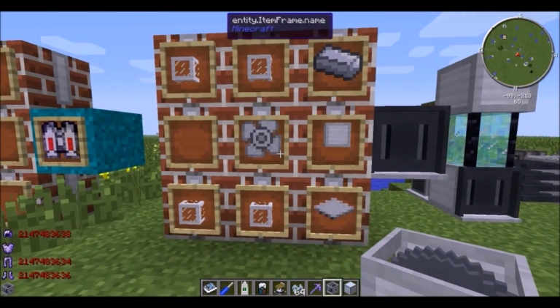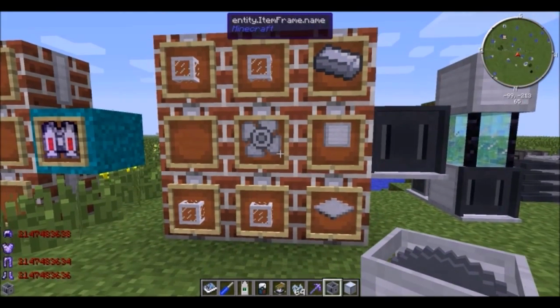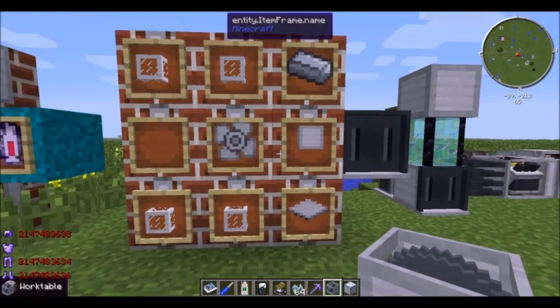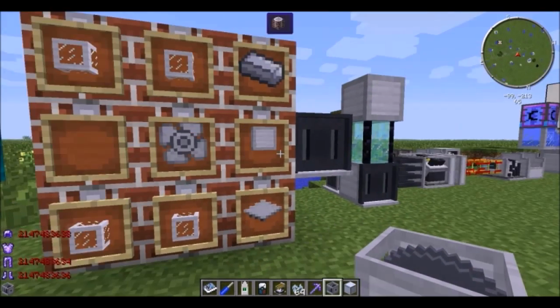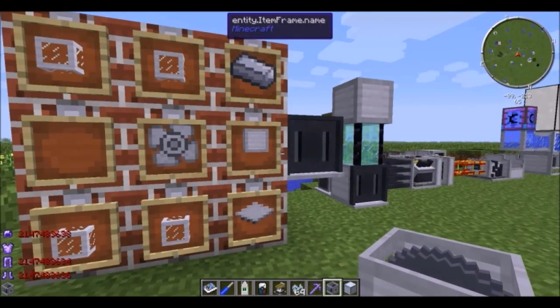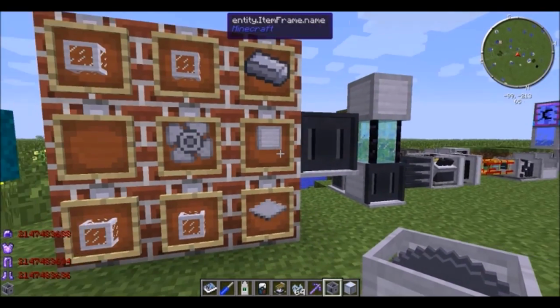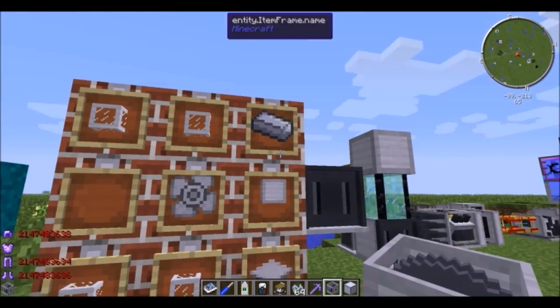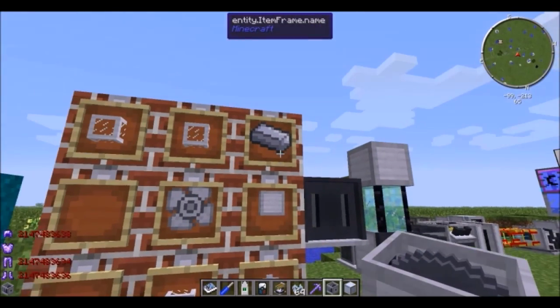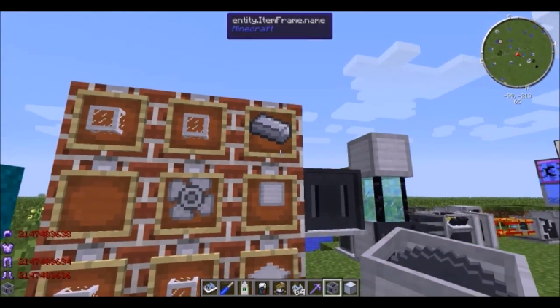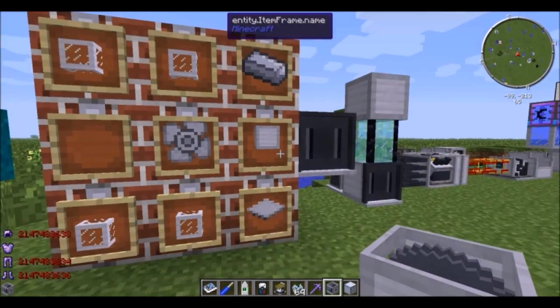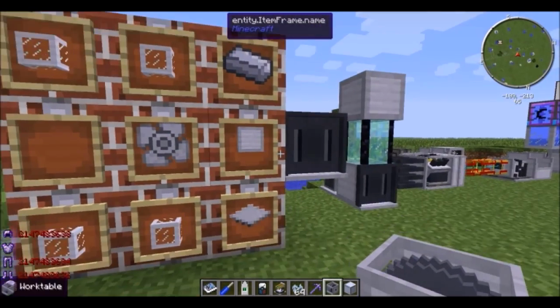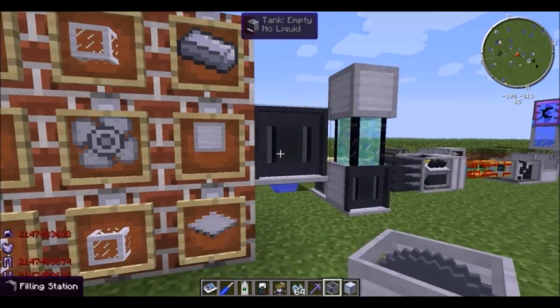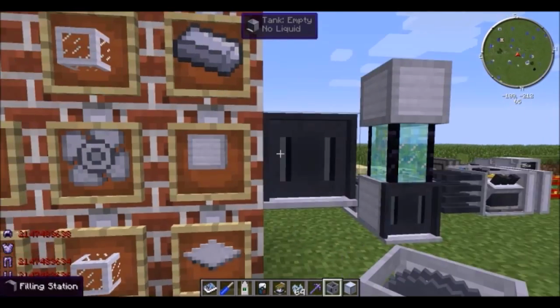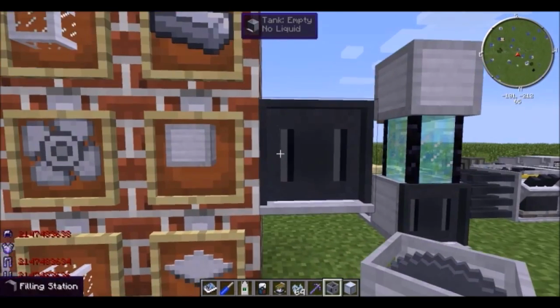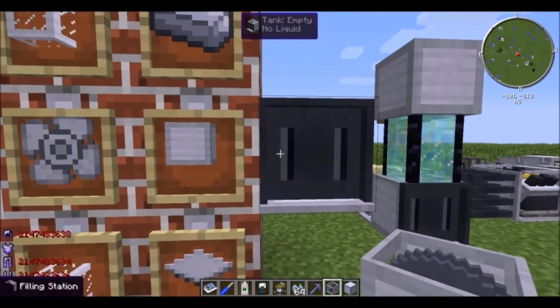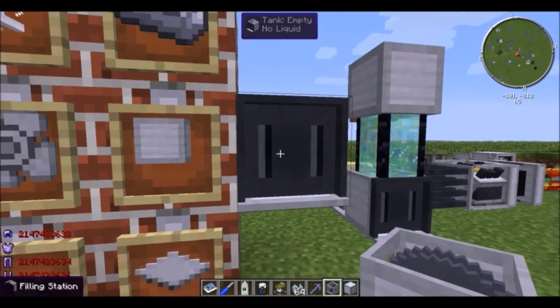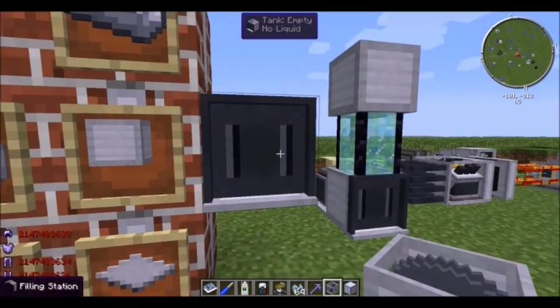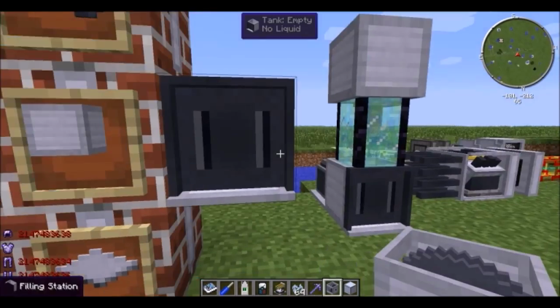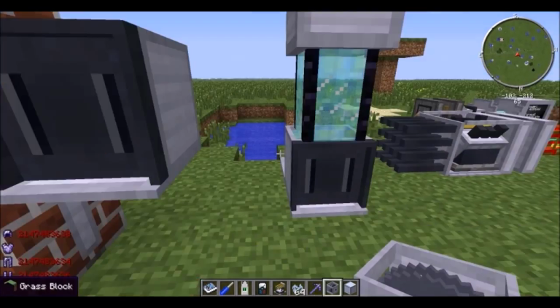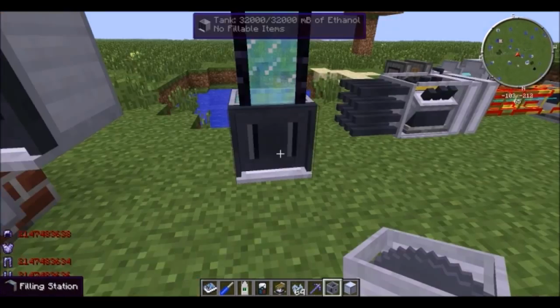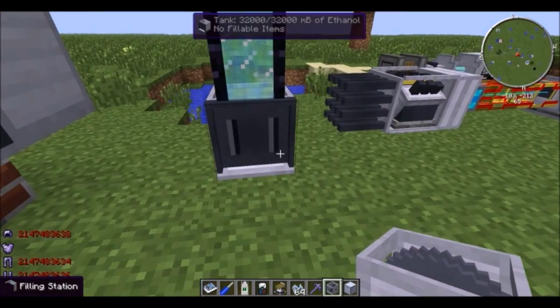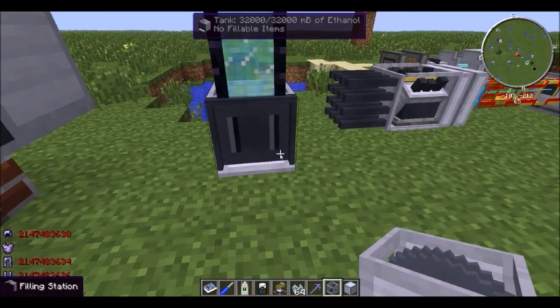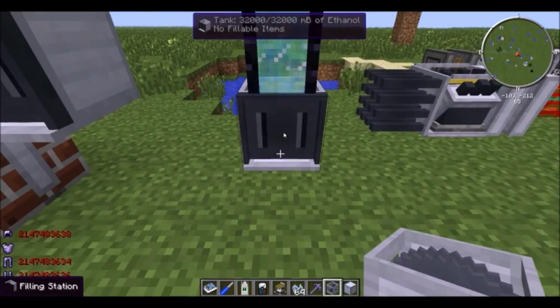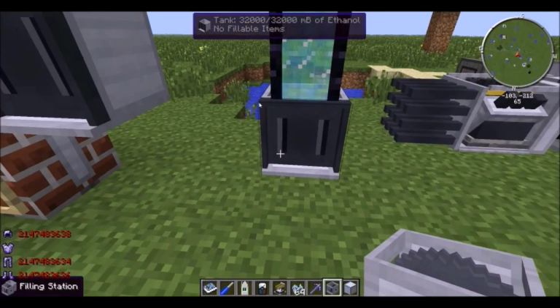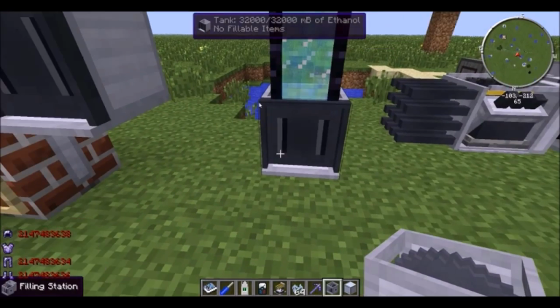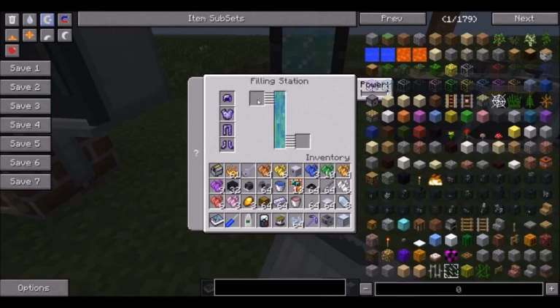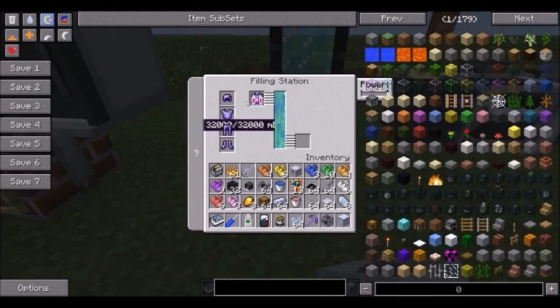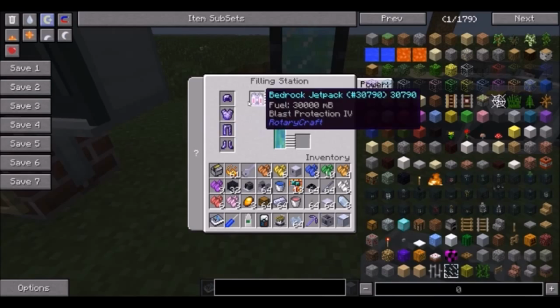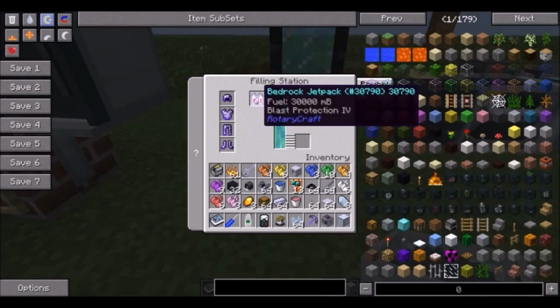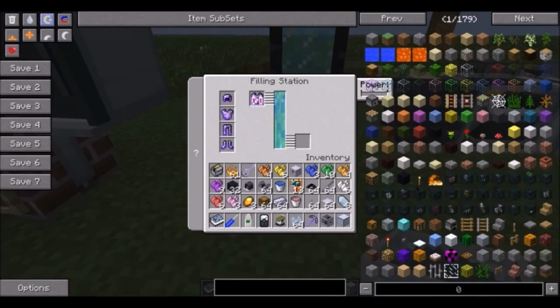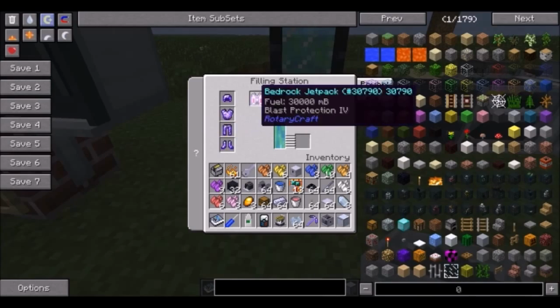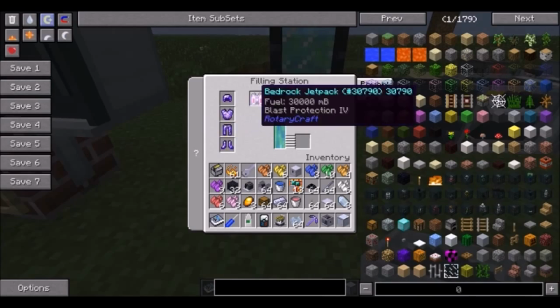Impeller, reservoir, and a bunch of steel stuff, and you get a filling station. This will fill your jetpack for you, obviously.